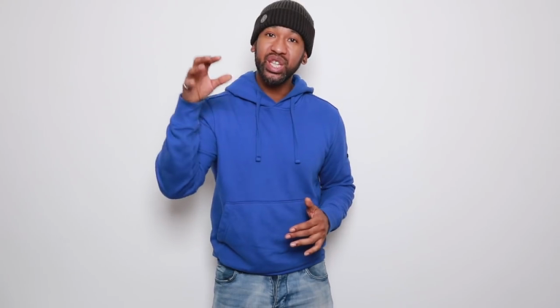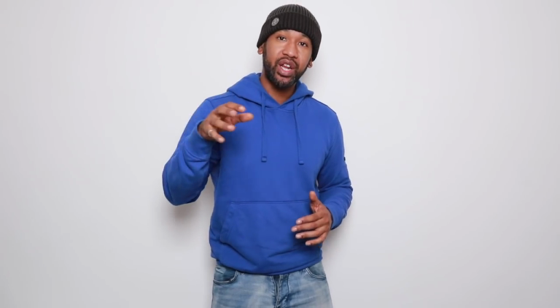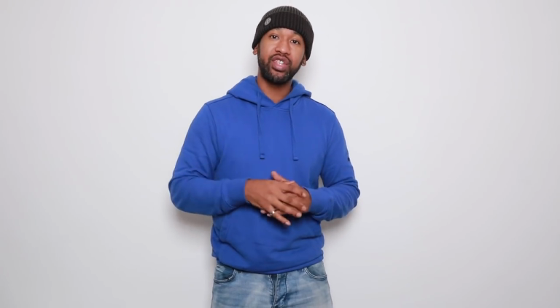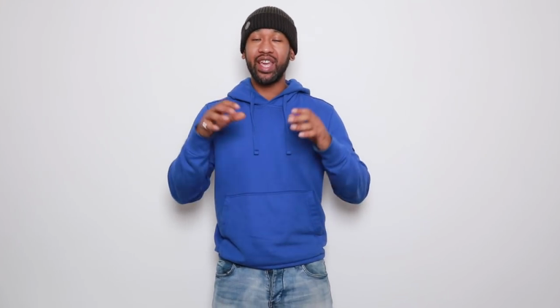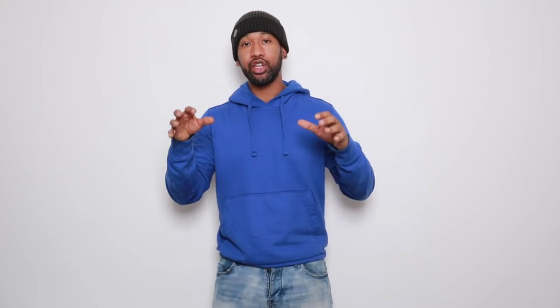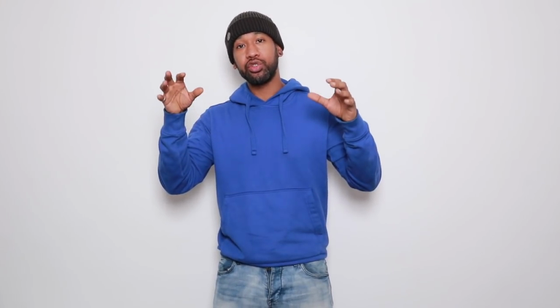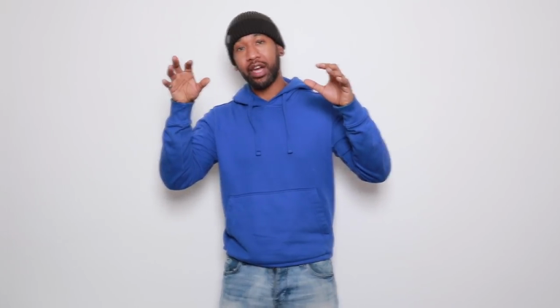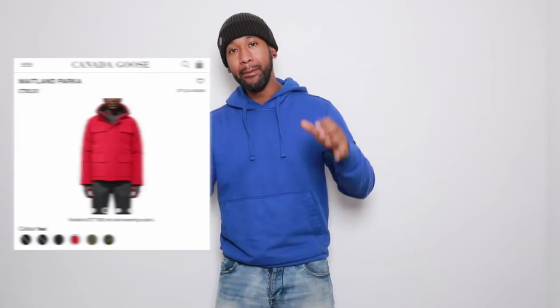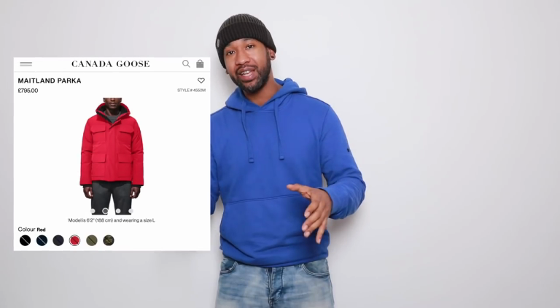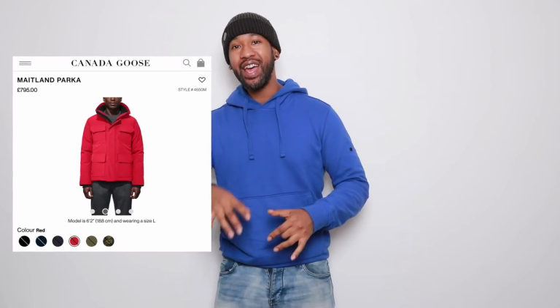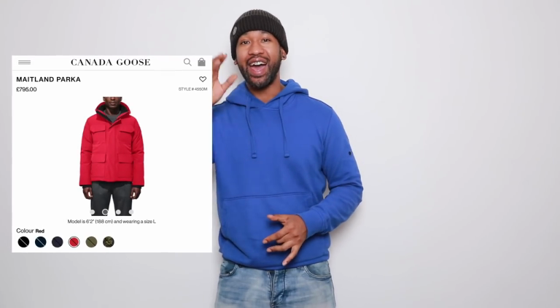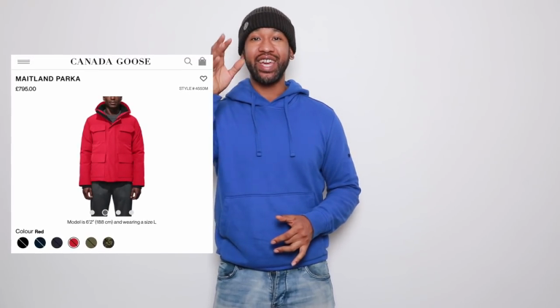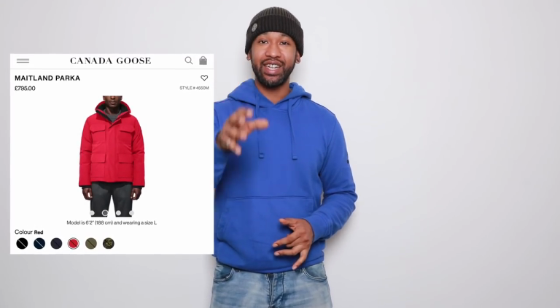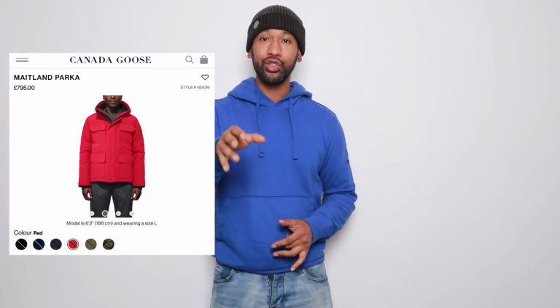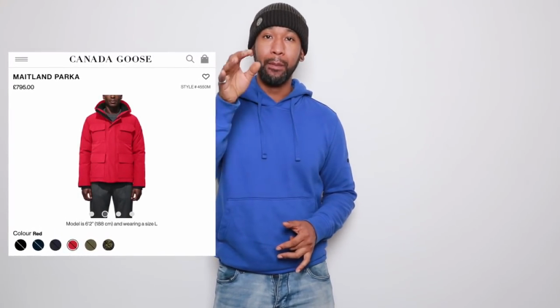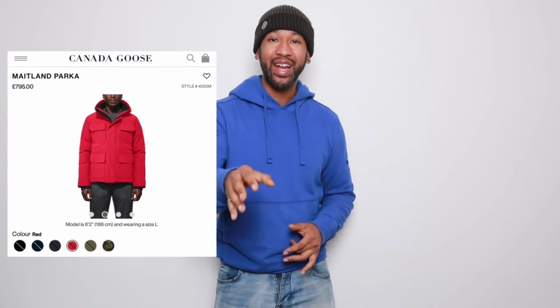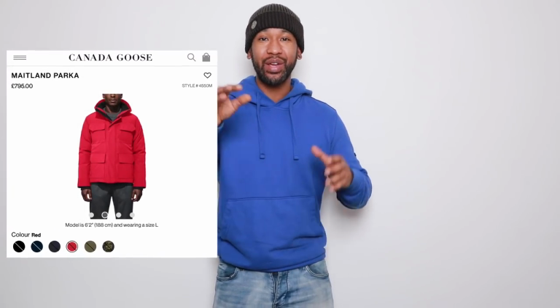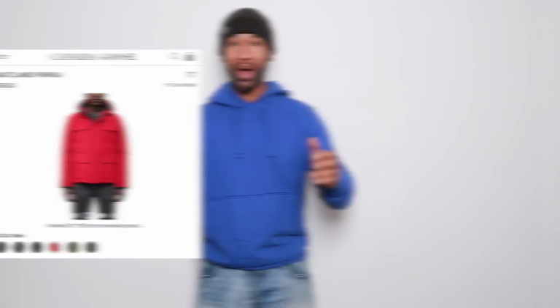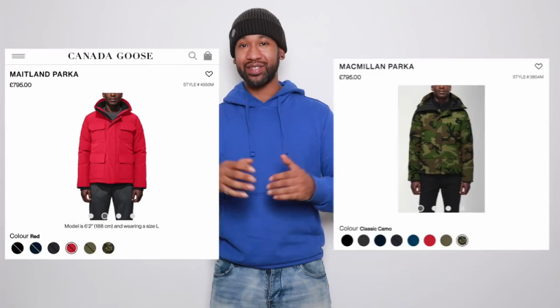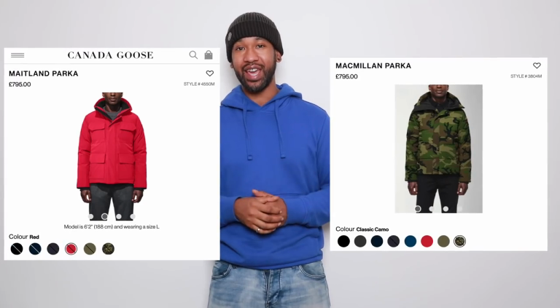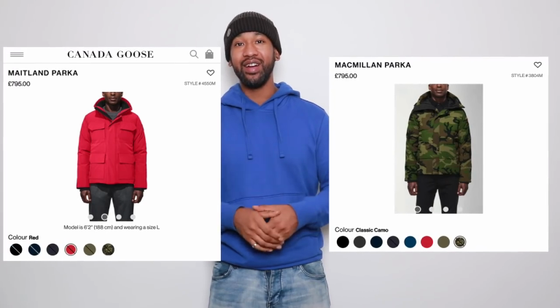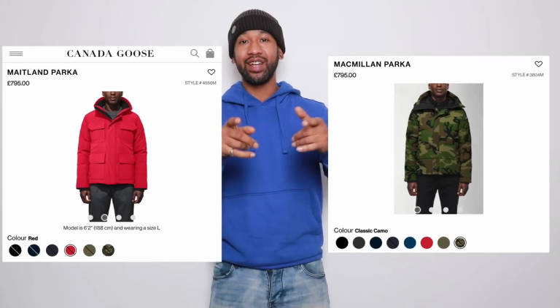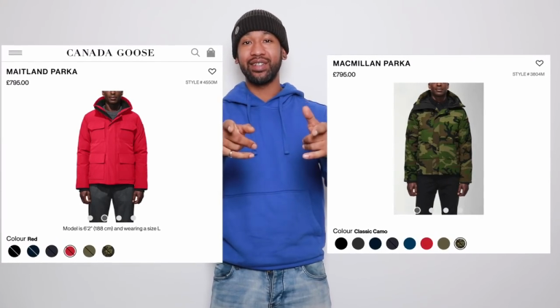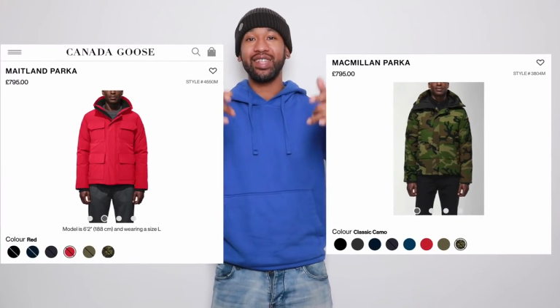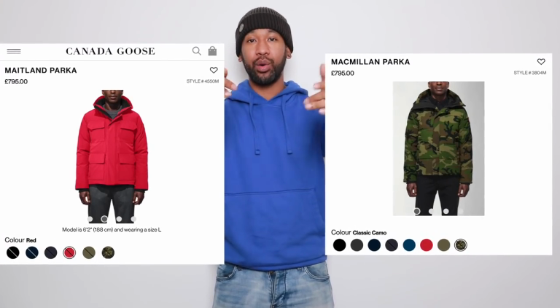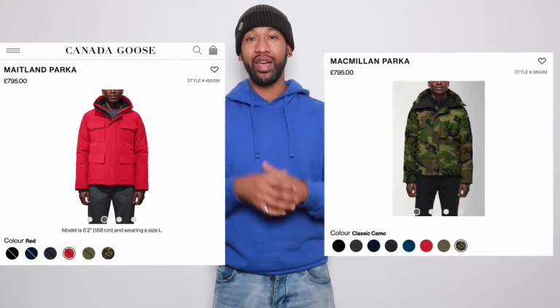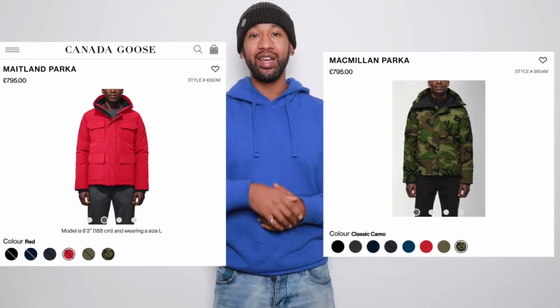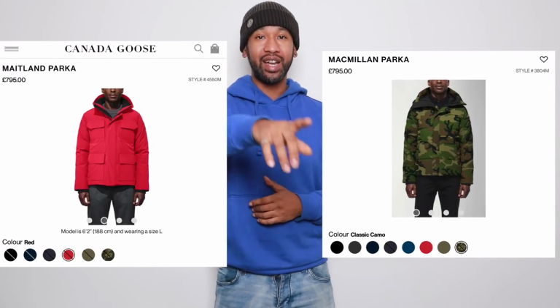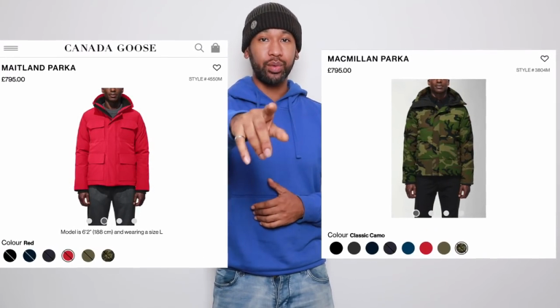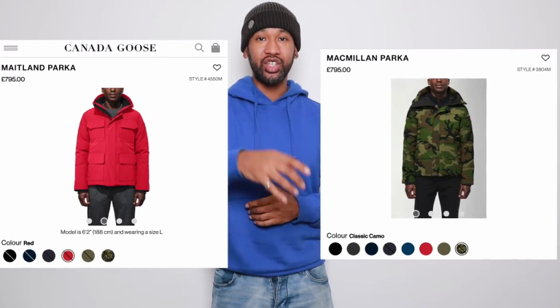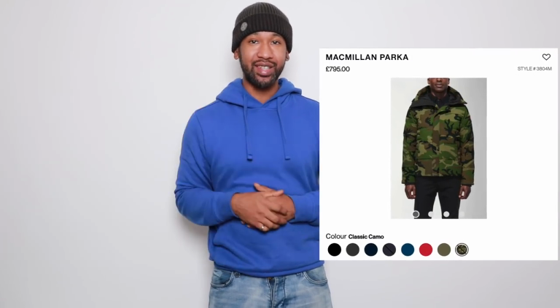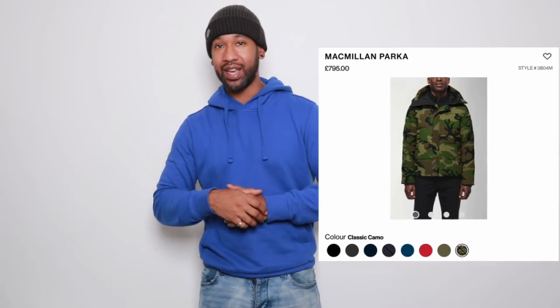This video is the Canada Goose Macmillan and the Canada Goose Maitland comparison. Let's get on with it and see what these jackets are saying.